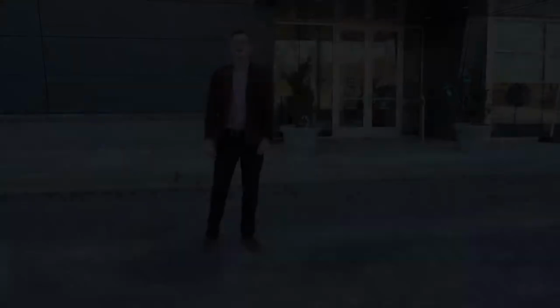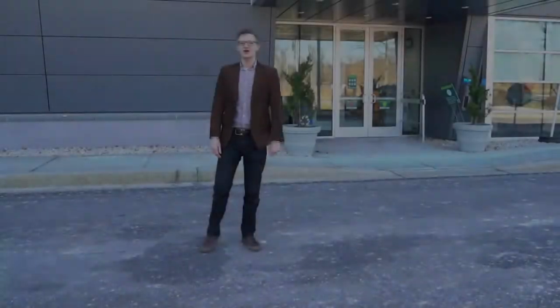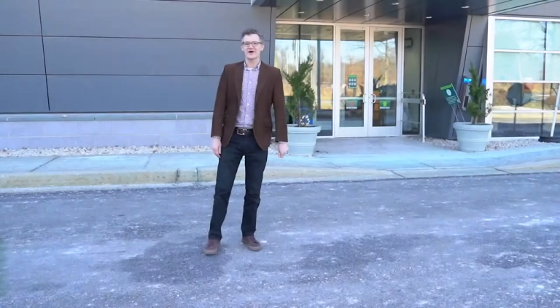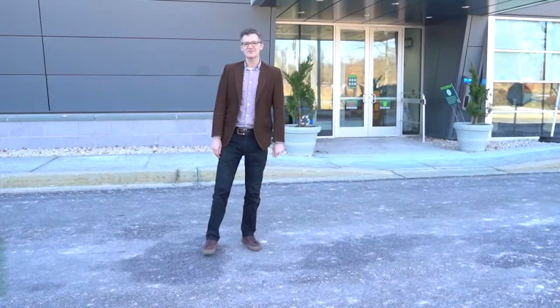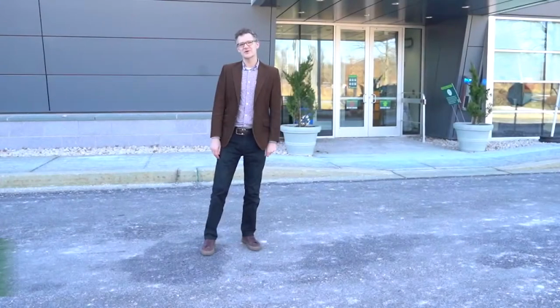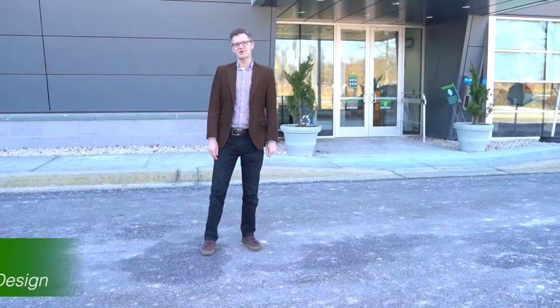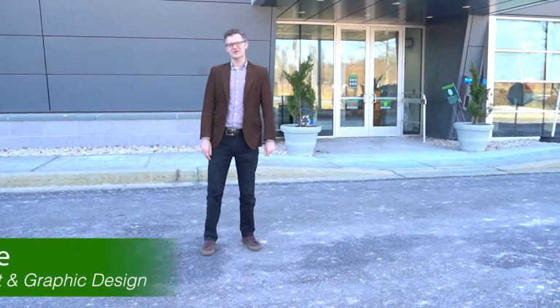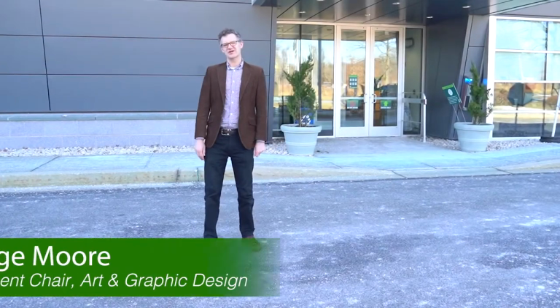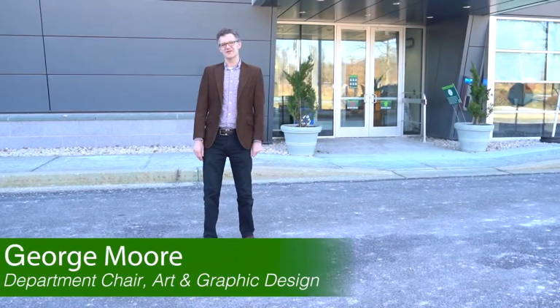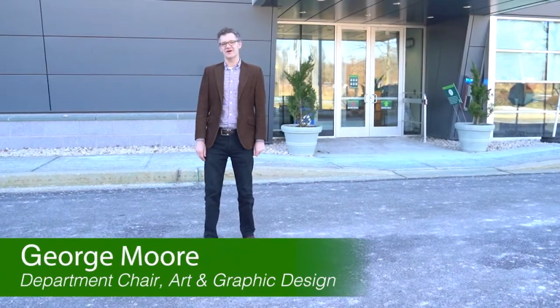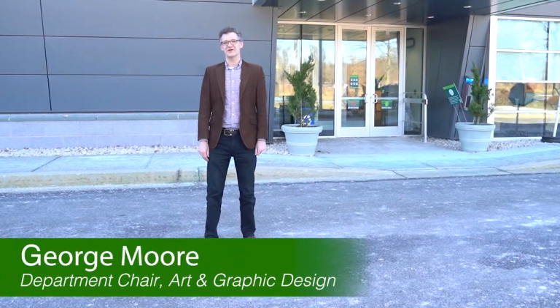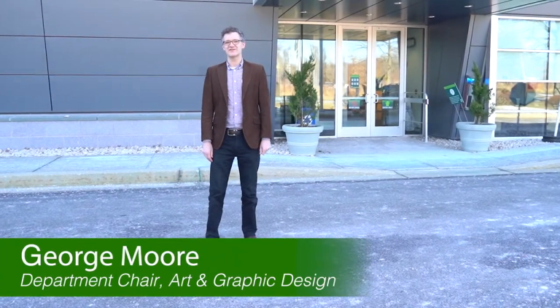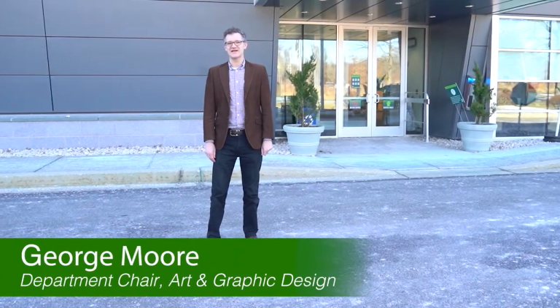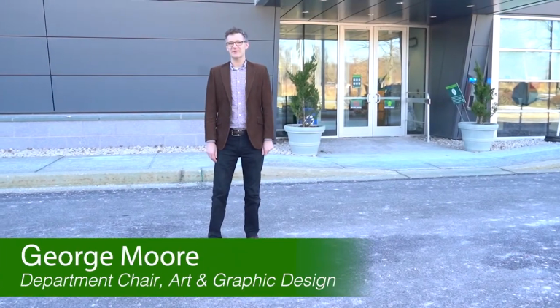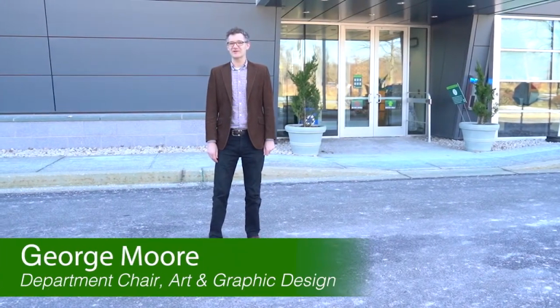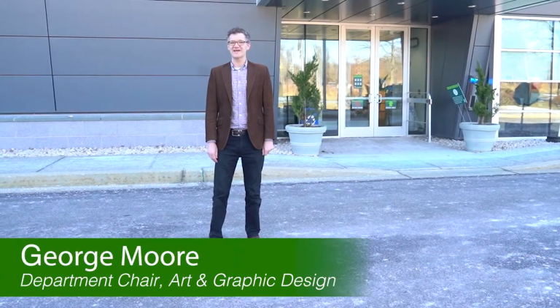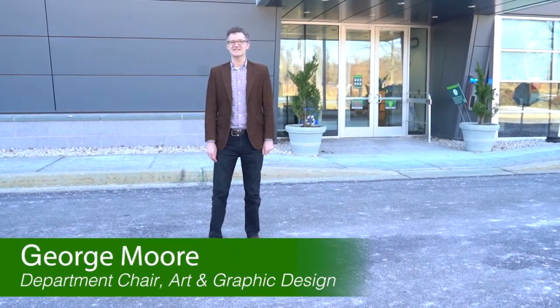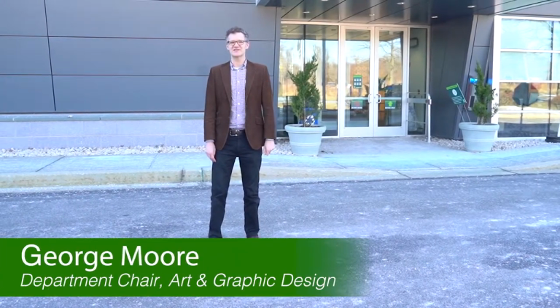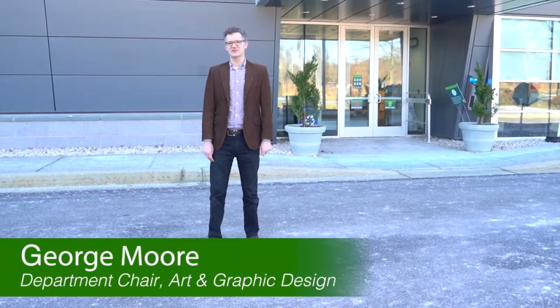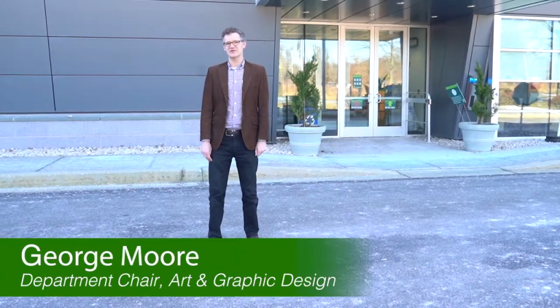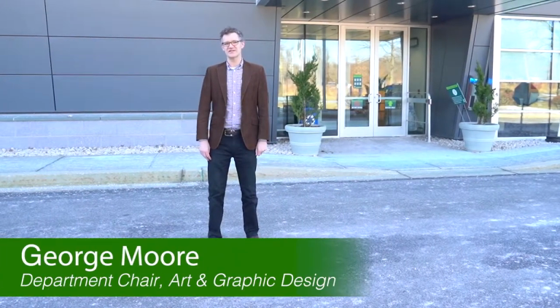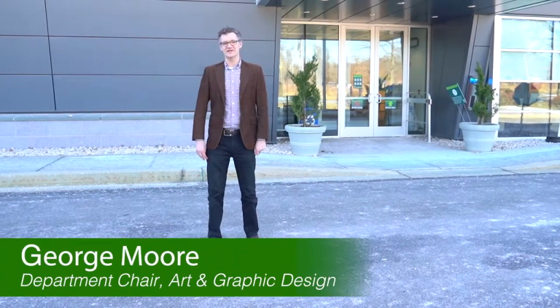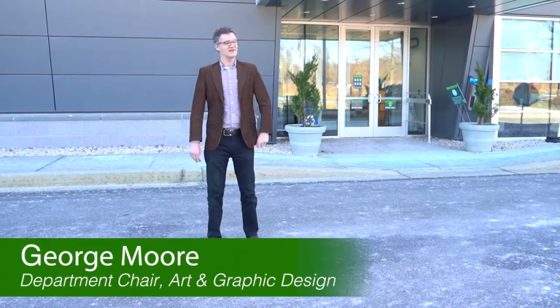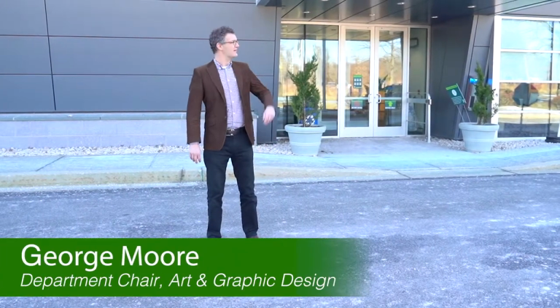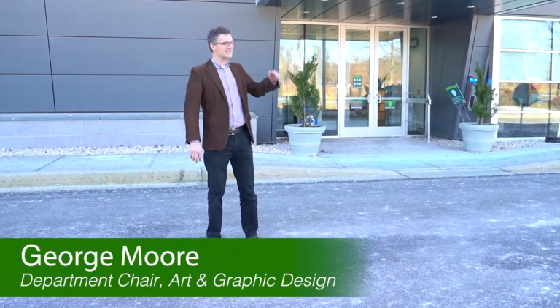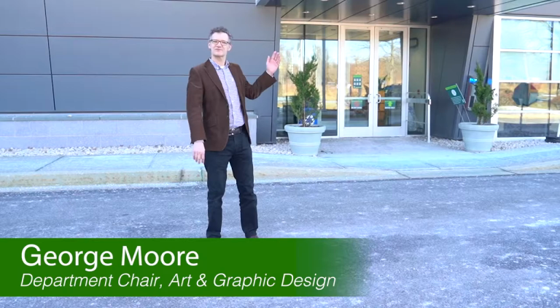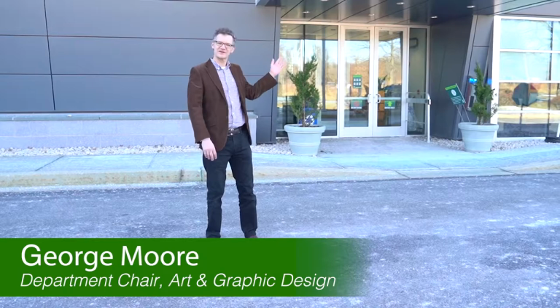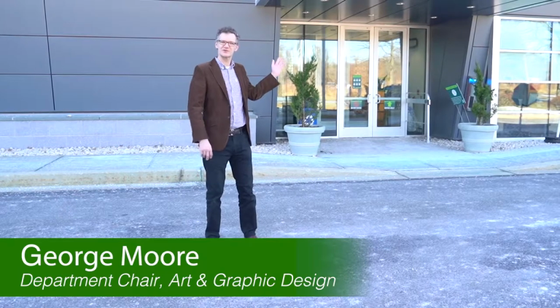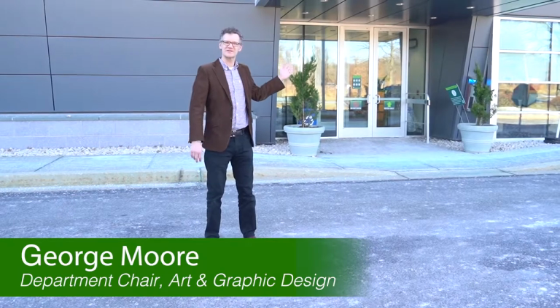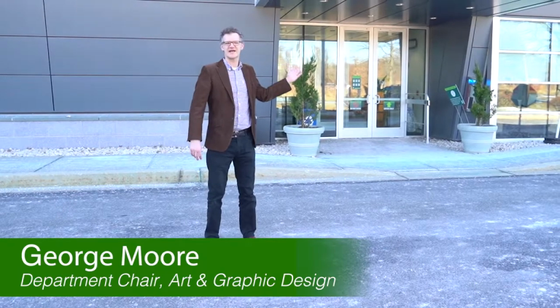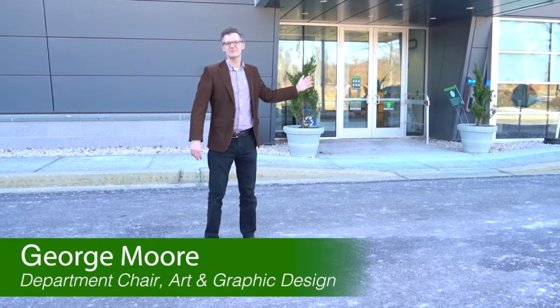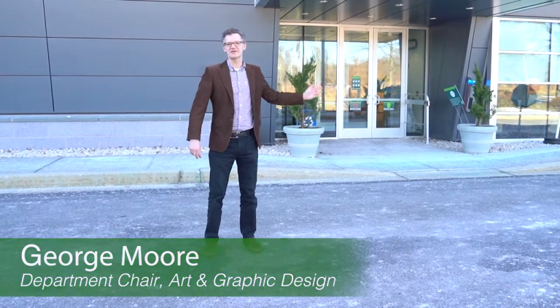Hello, I'm George Moore, Chair of the Art and Graphic Design Department at Stevenson University. I'm standing in front of the School of Design building.